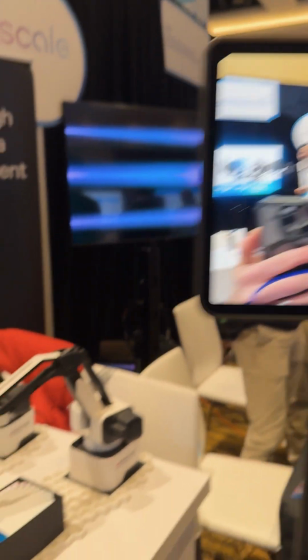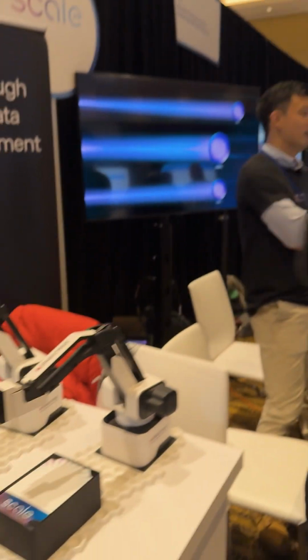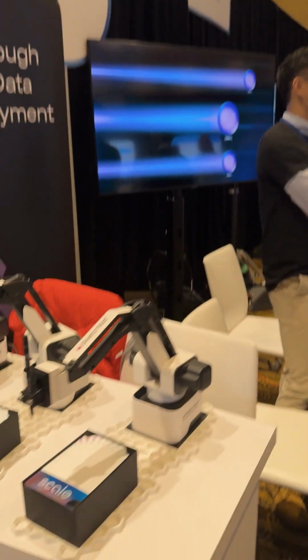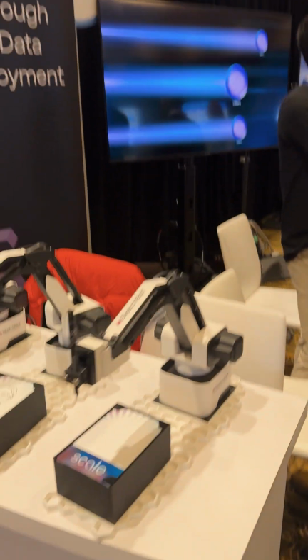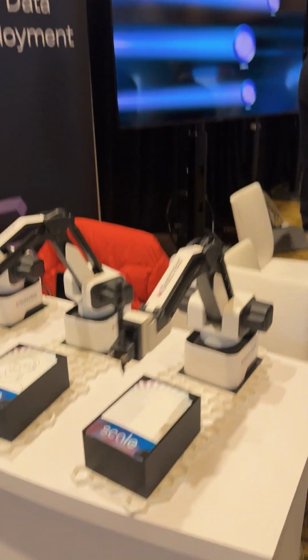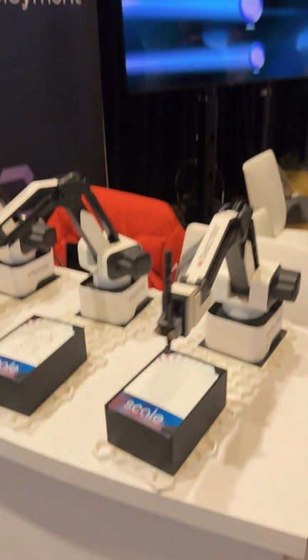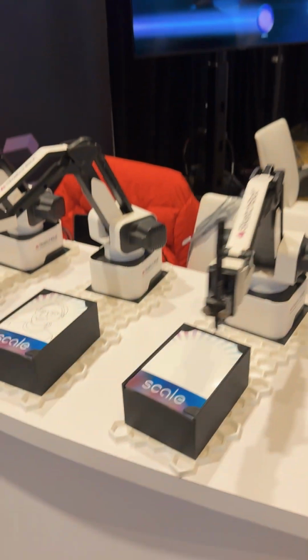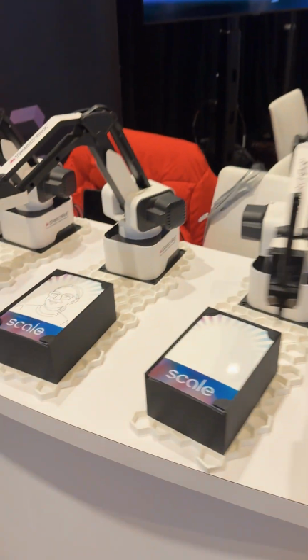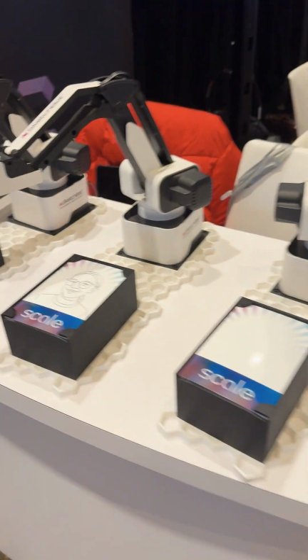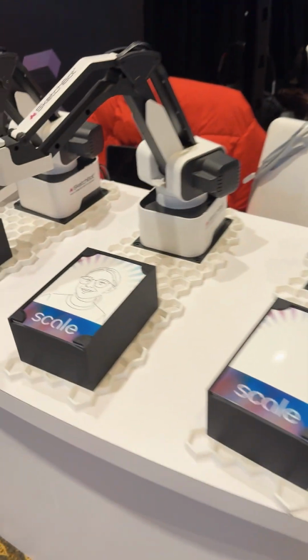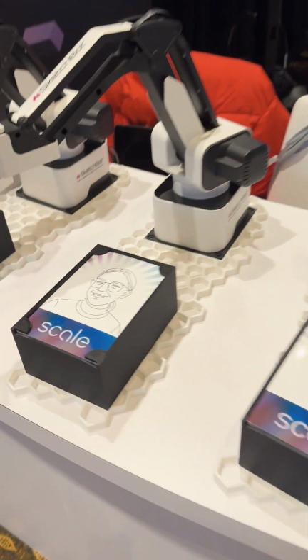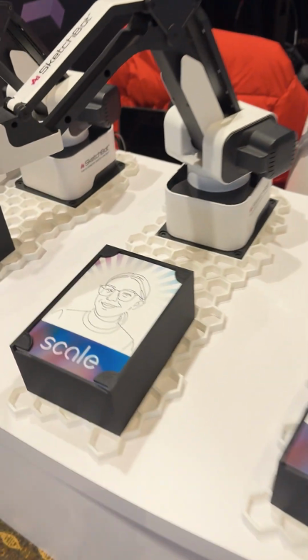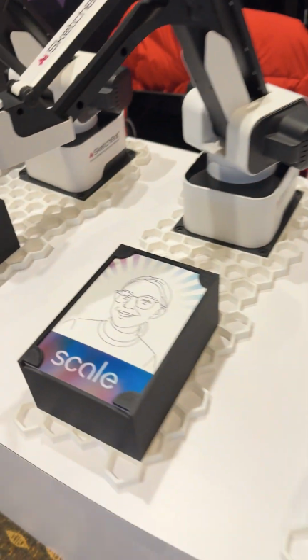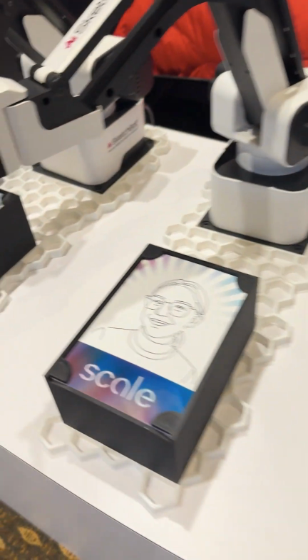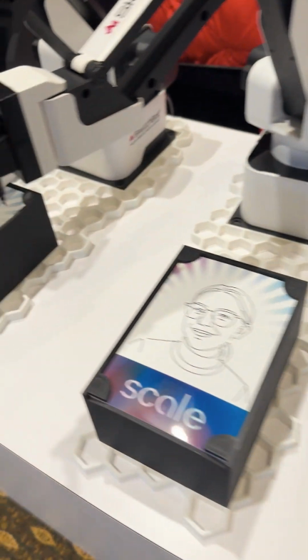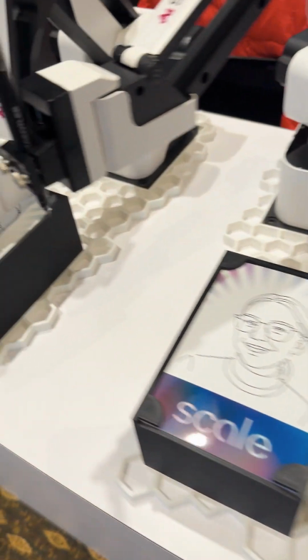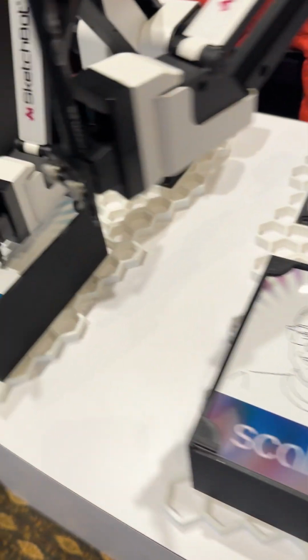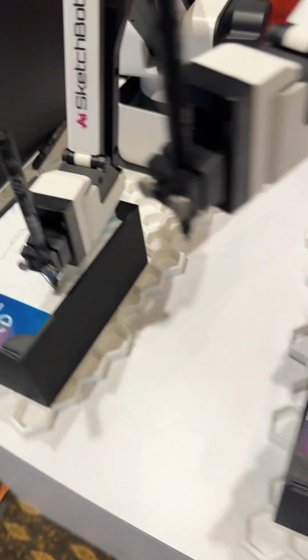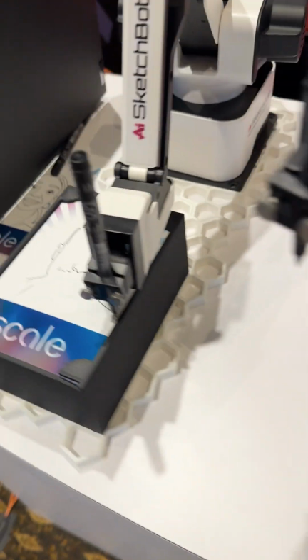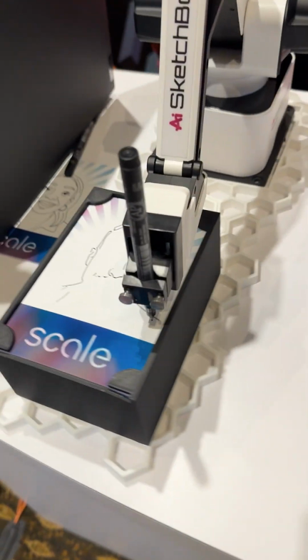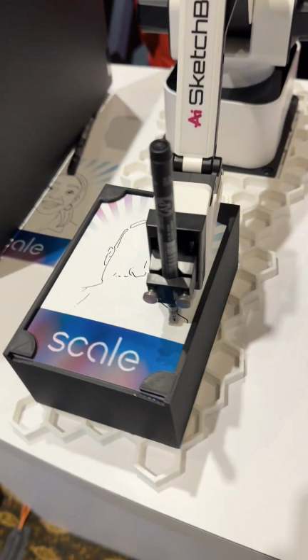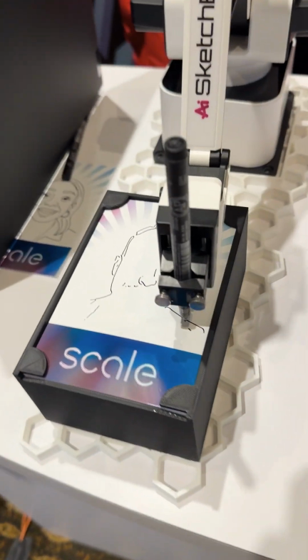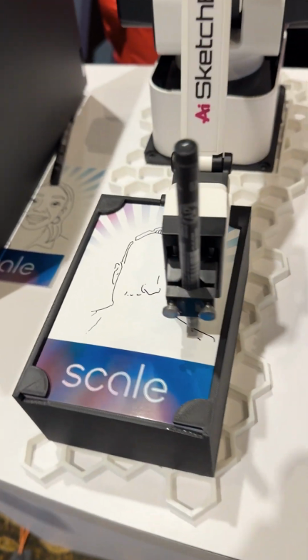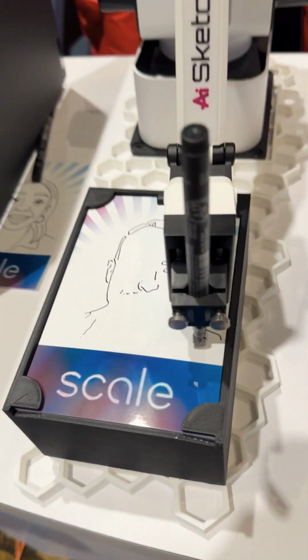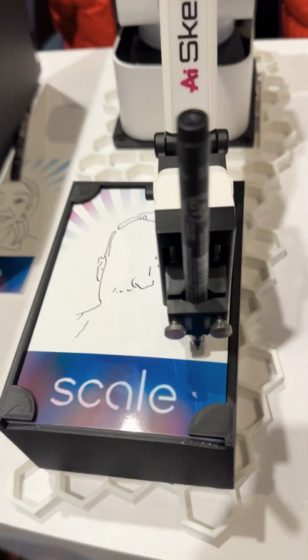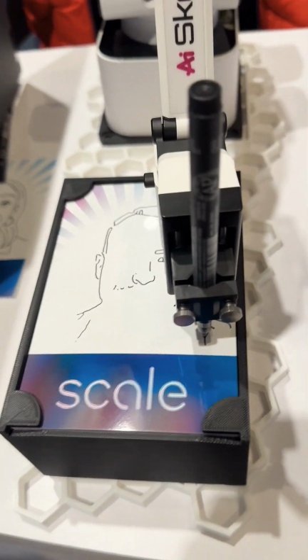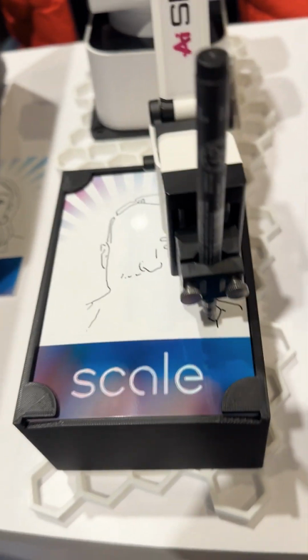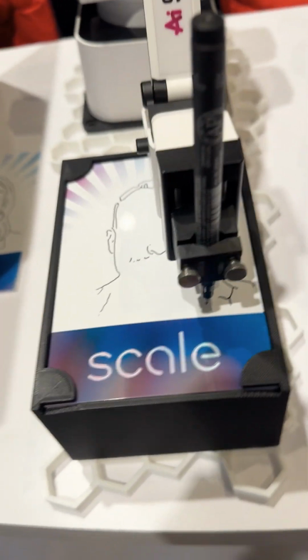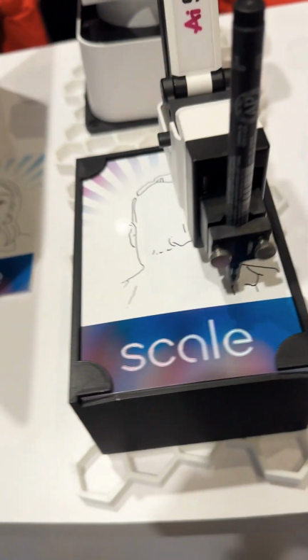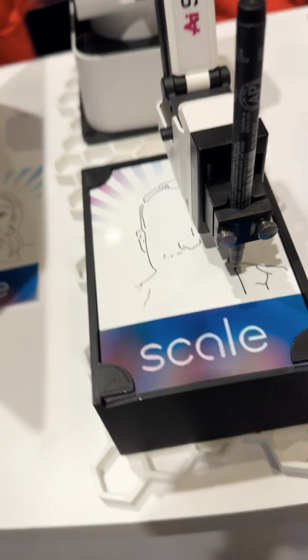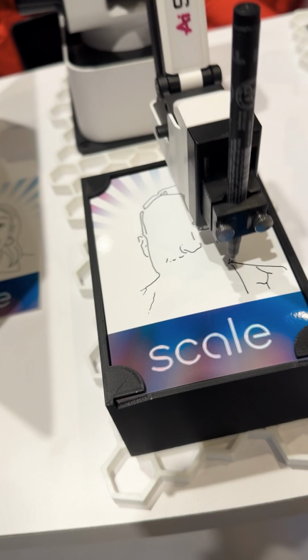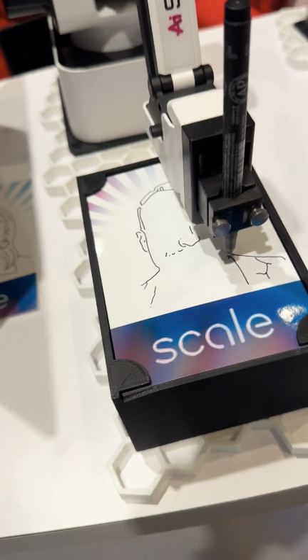Another interesting thing is the Sketchbot, which allows users to have fun — you take a picture, and then it turns it into a sketch of your face.